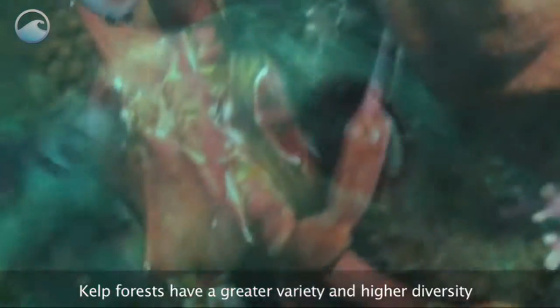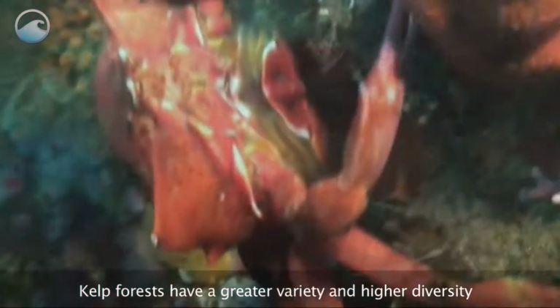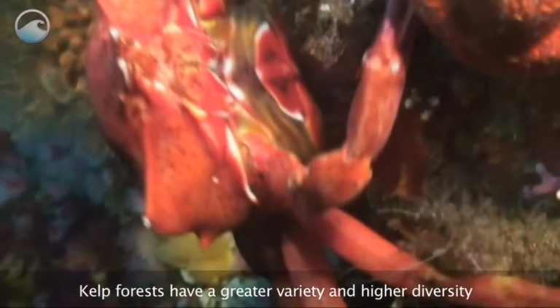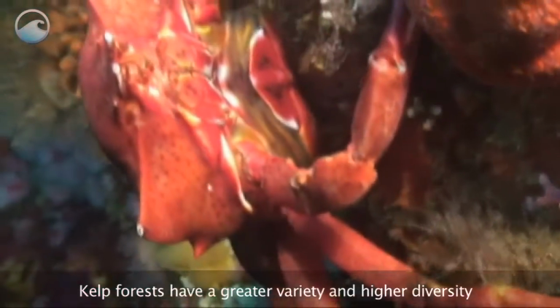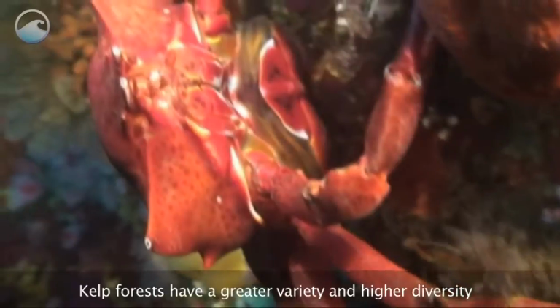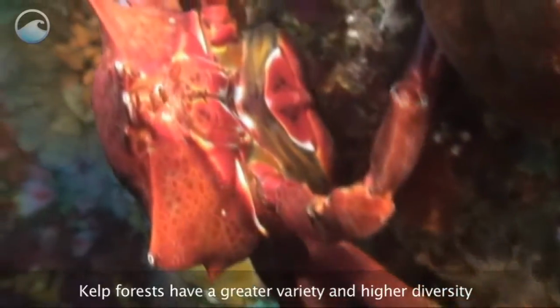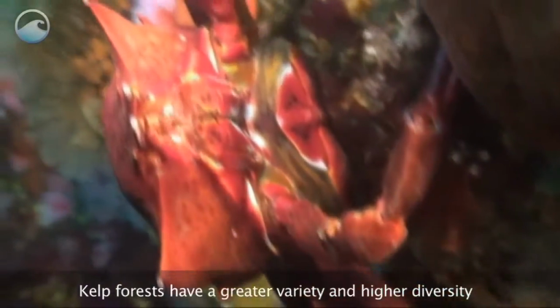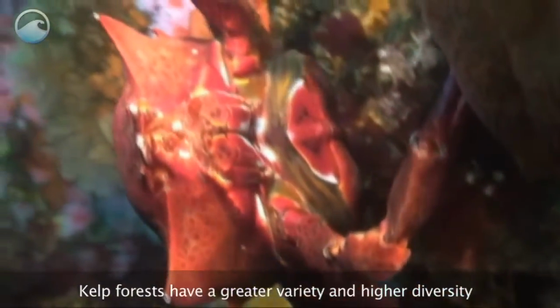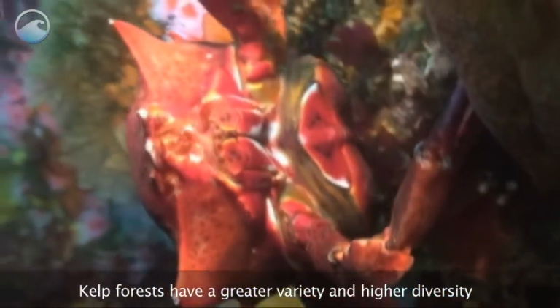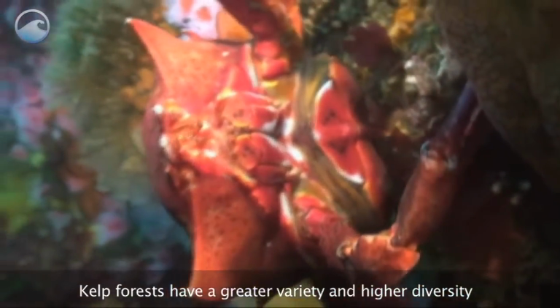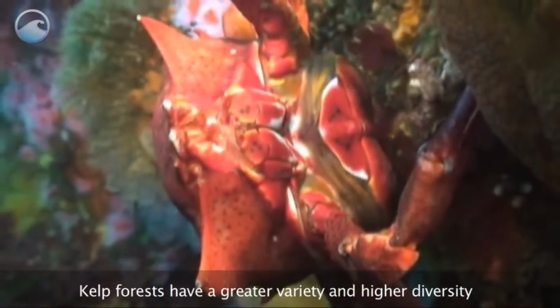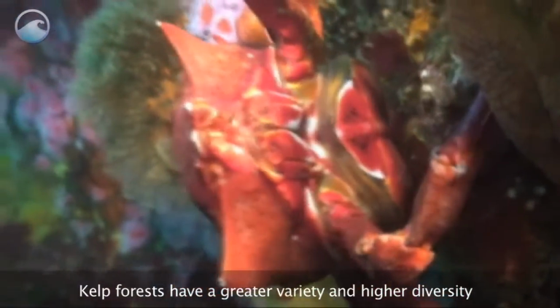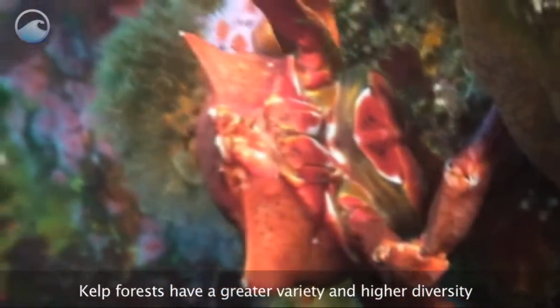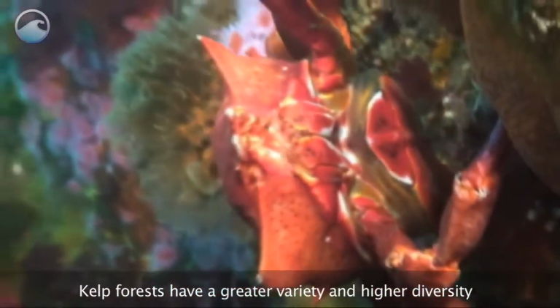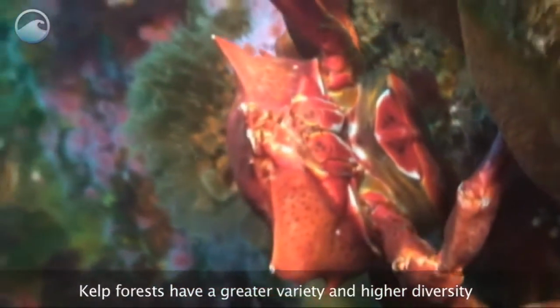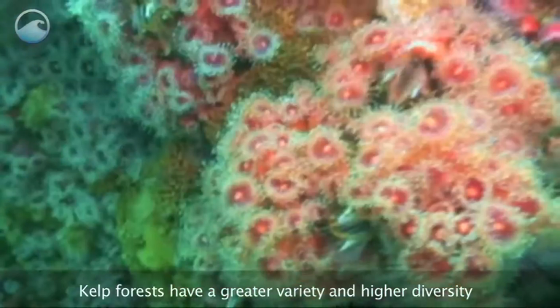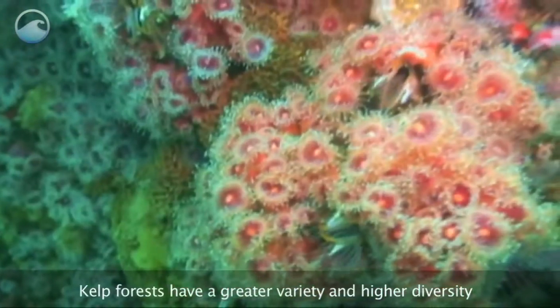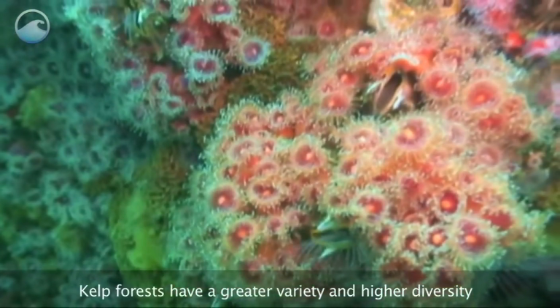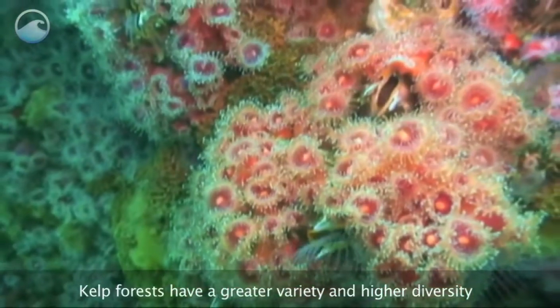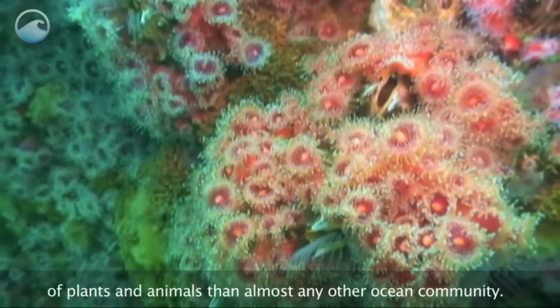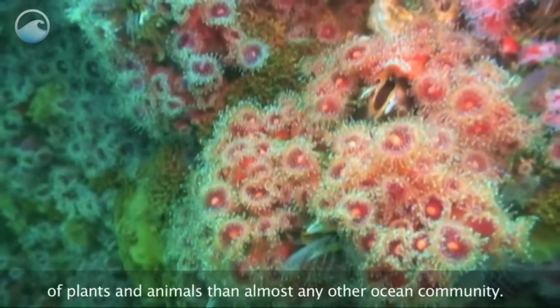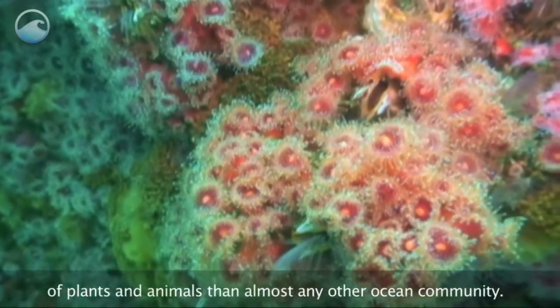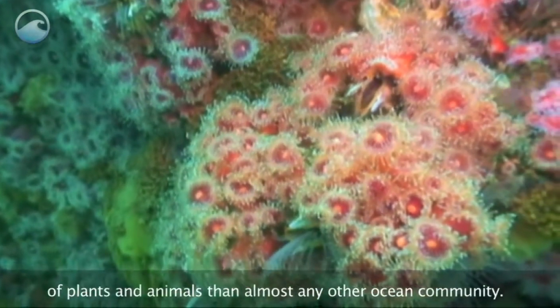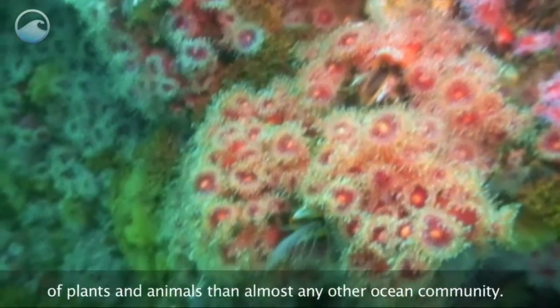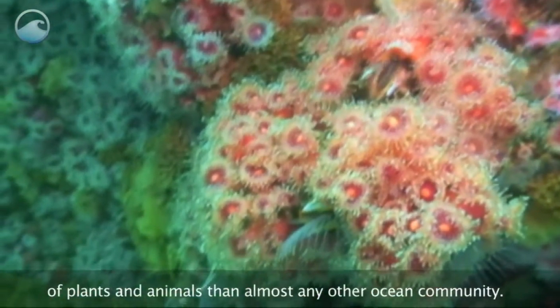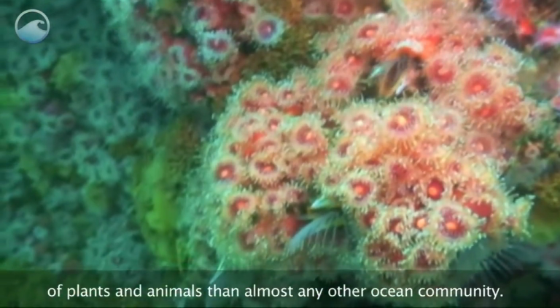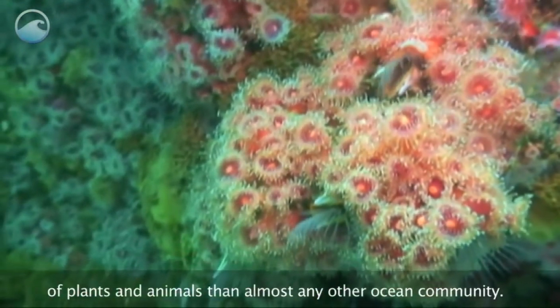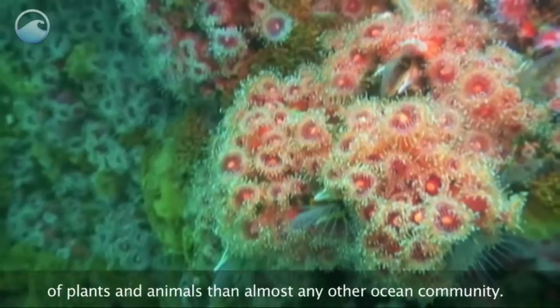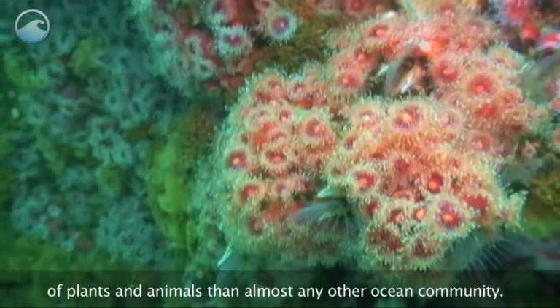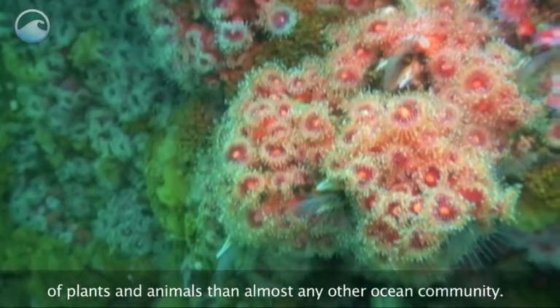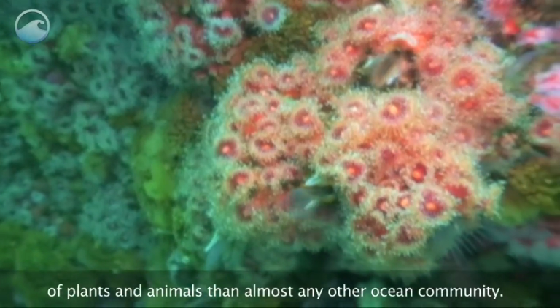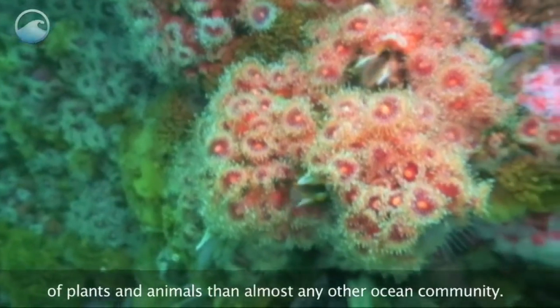Kelp forests have a greater variety and higher diversity of plants and animals than almost any other ocean community.